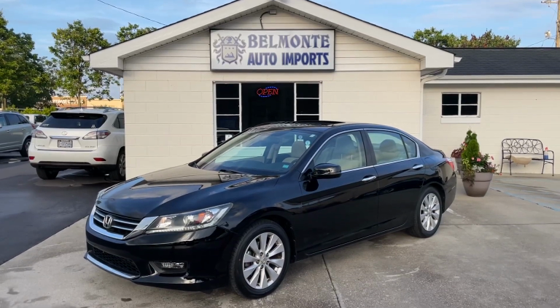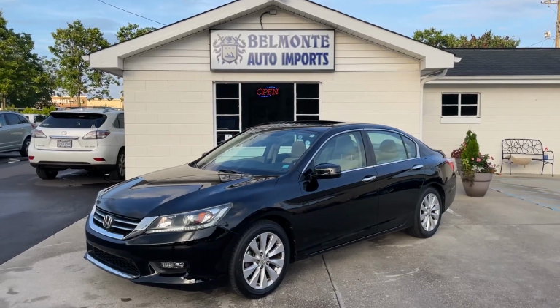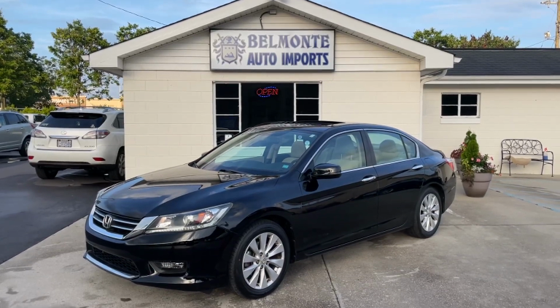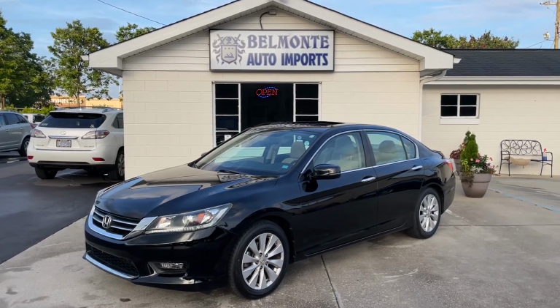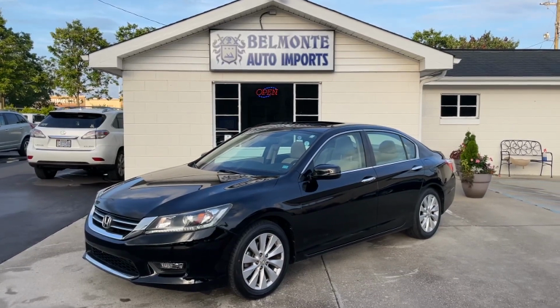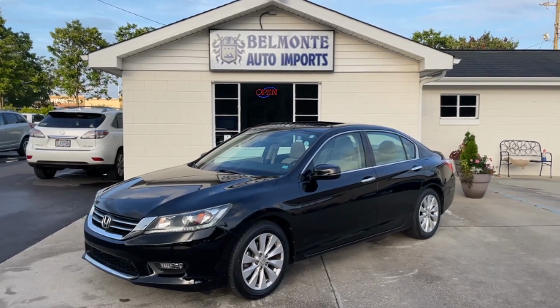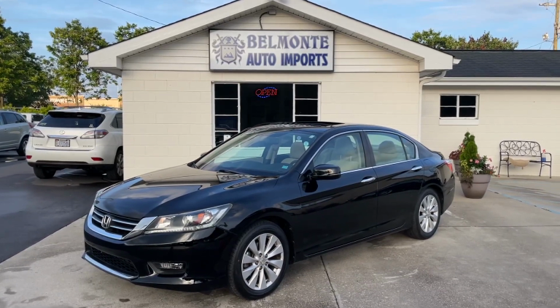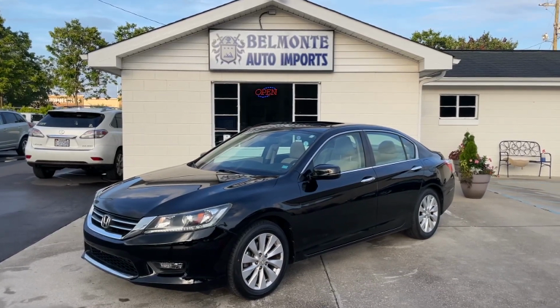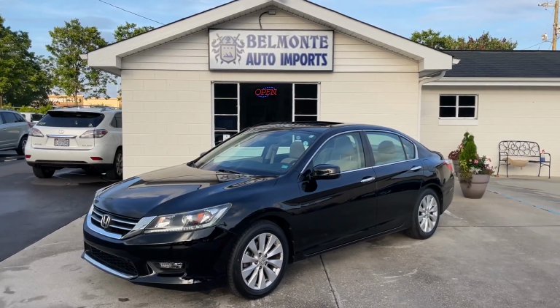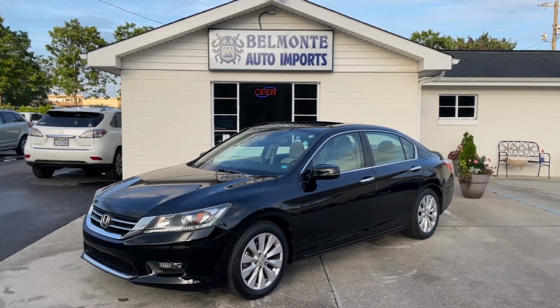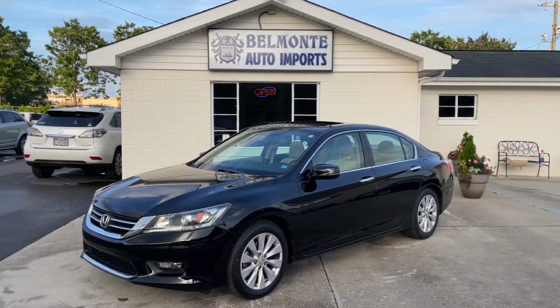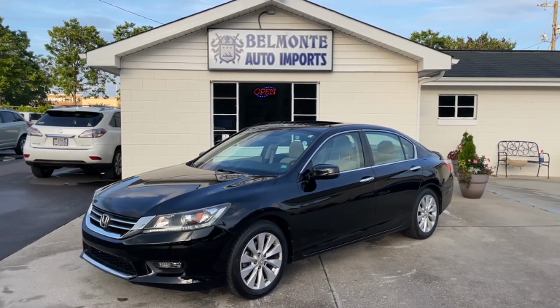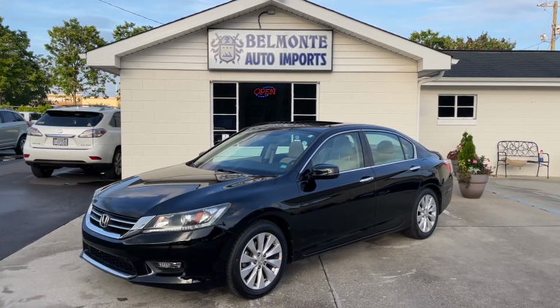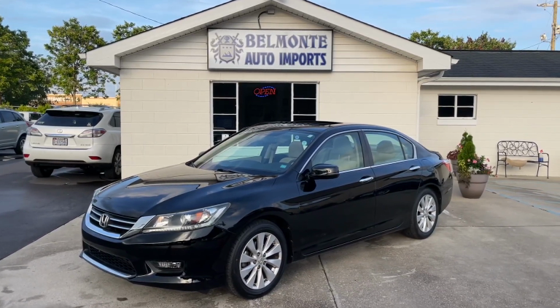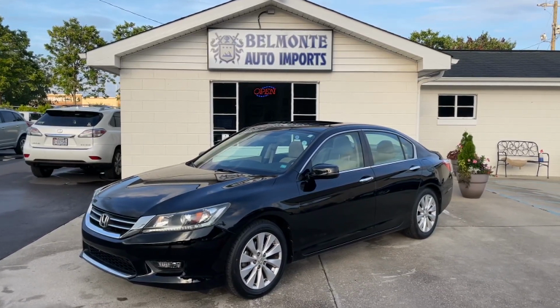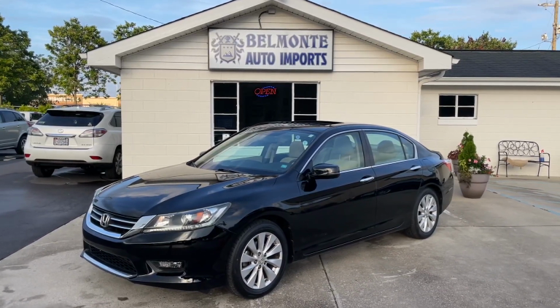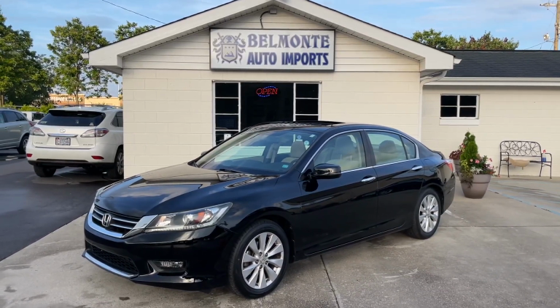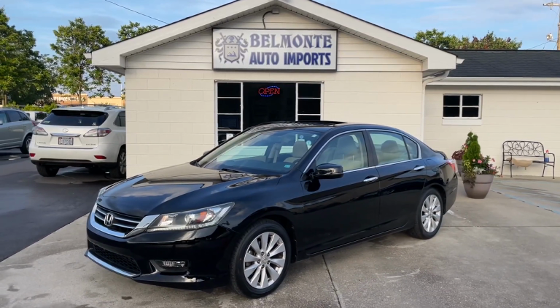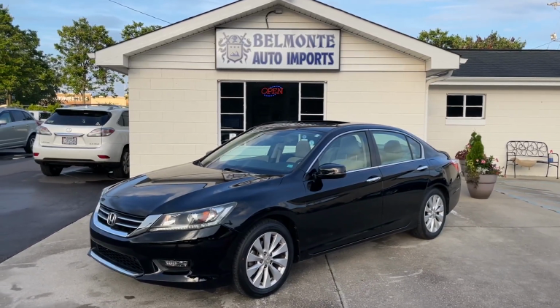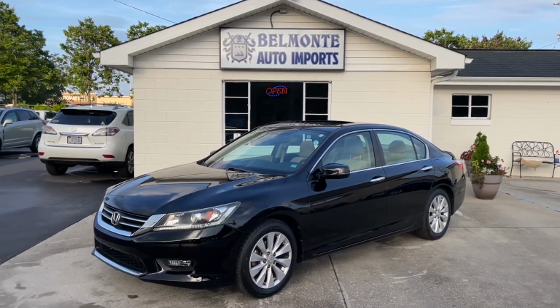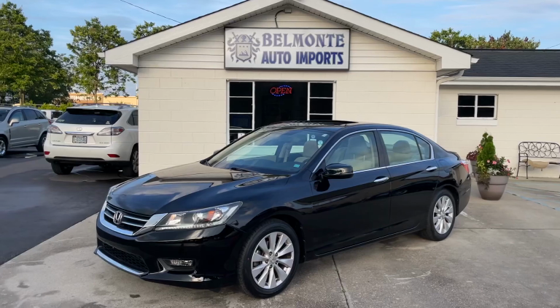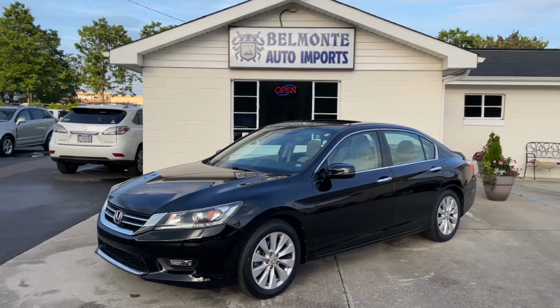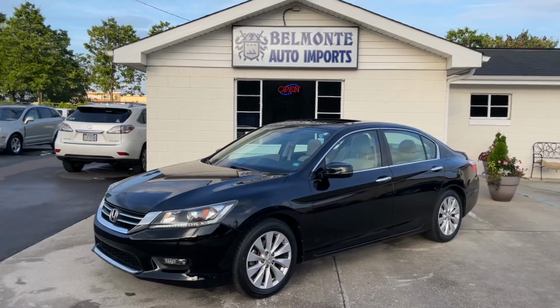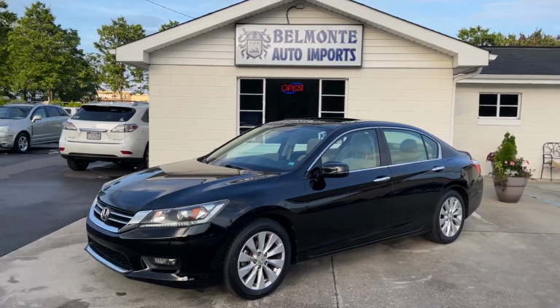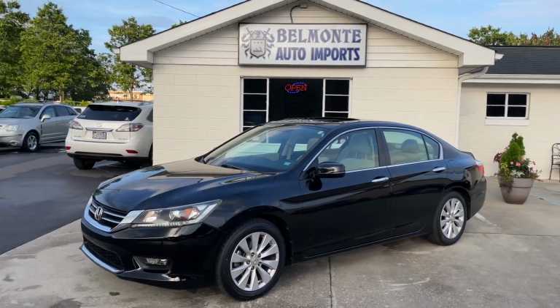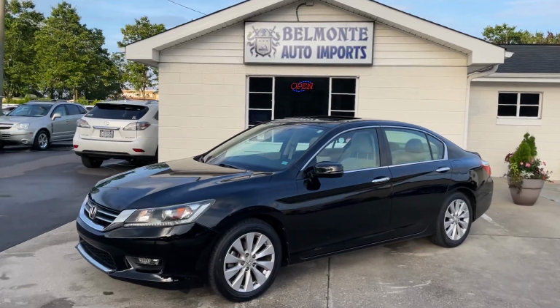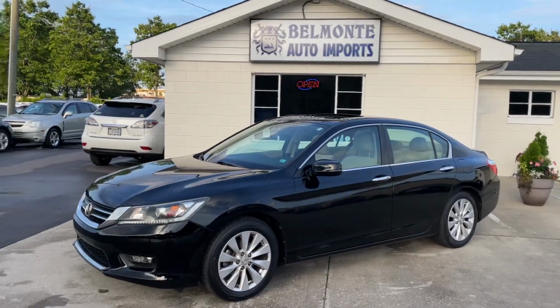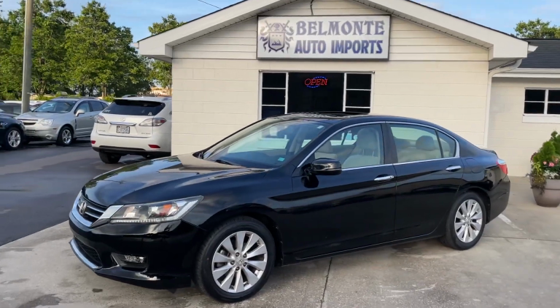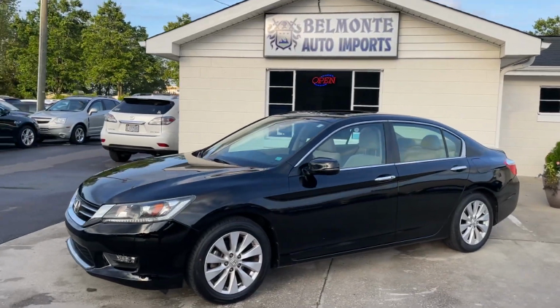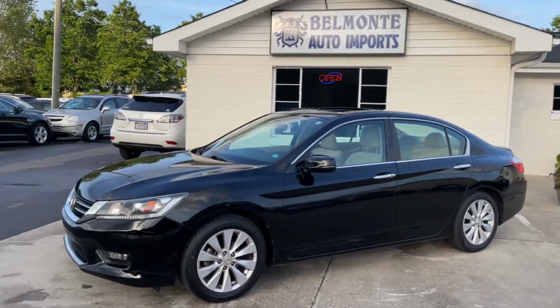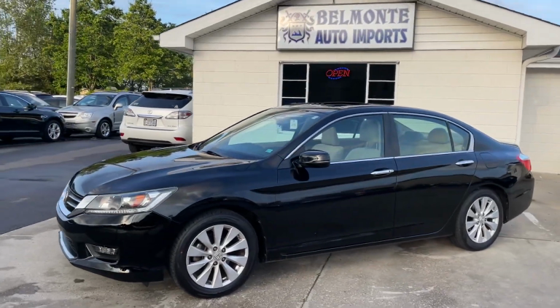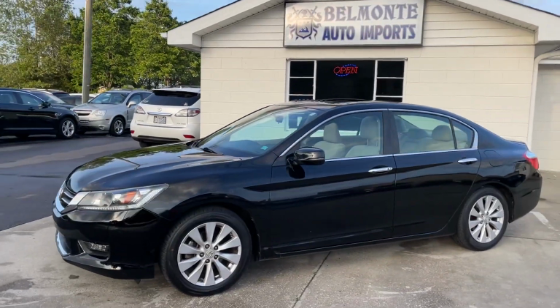Welcome to Belmonte Auto. Today we got us a 2014 Honda Accord. This thing is looking nice.